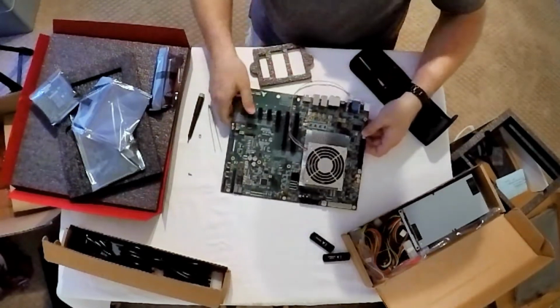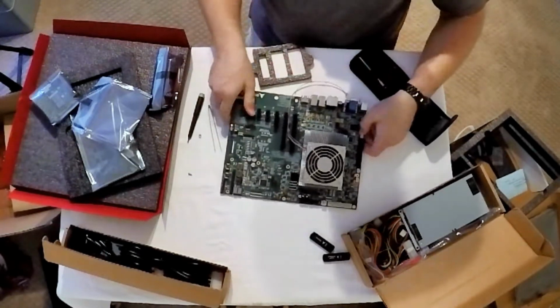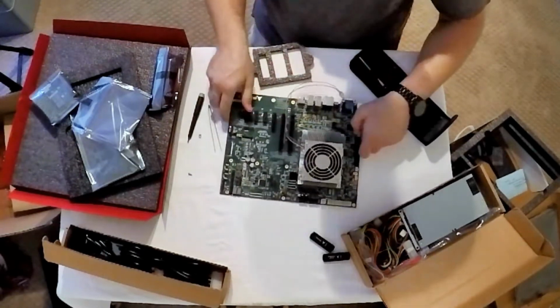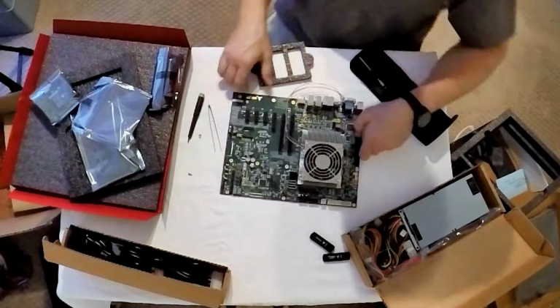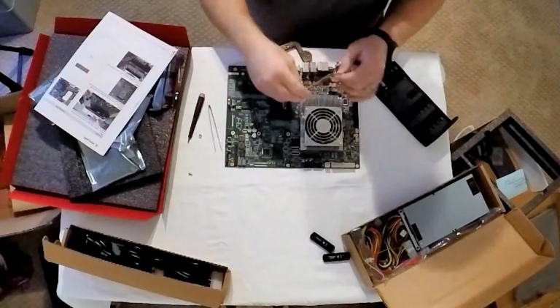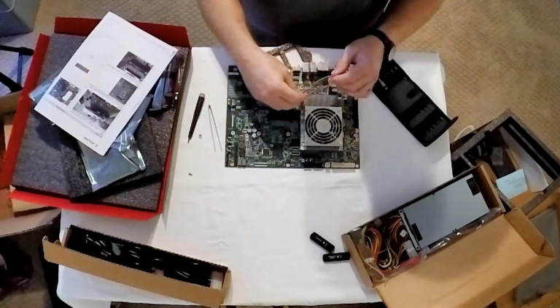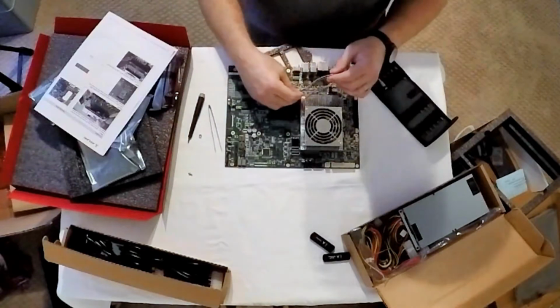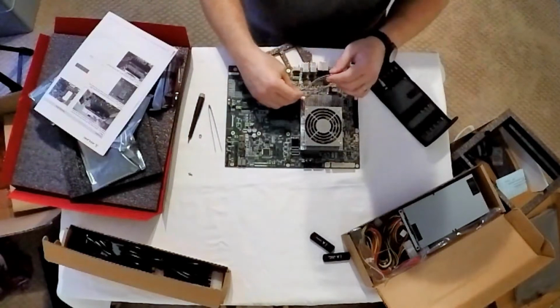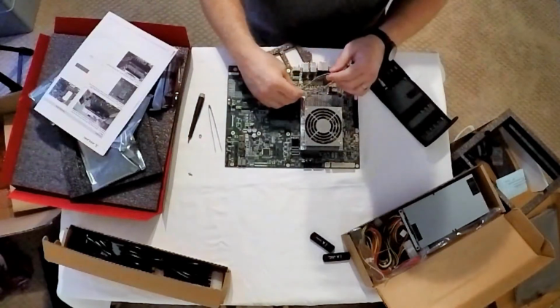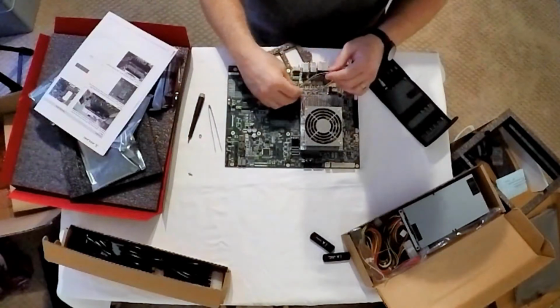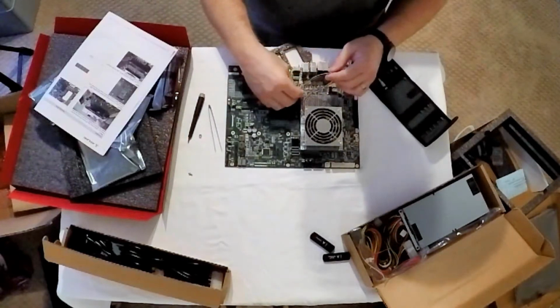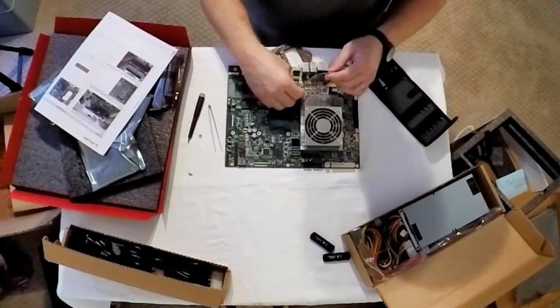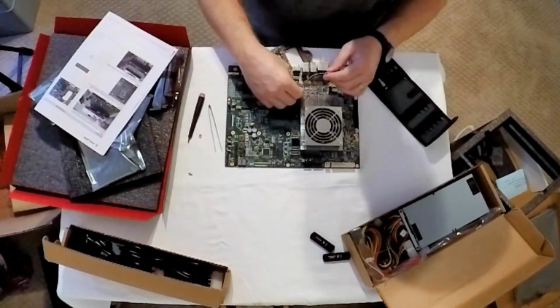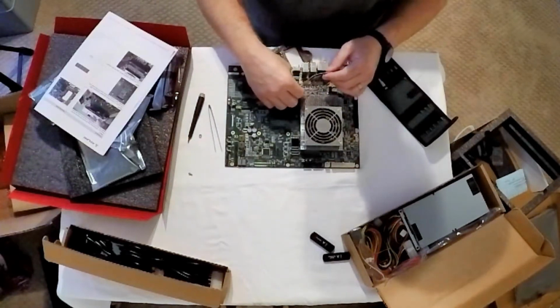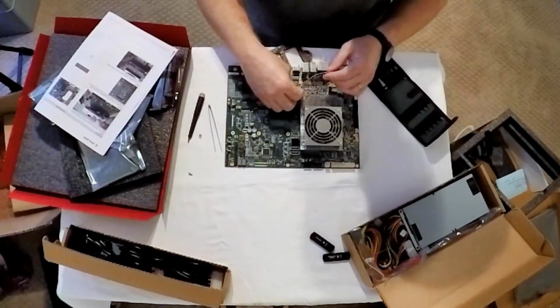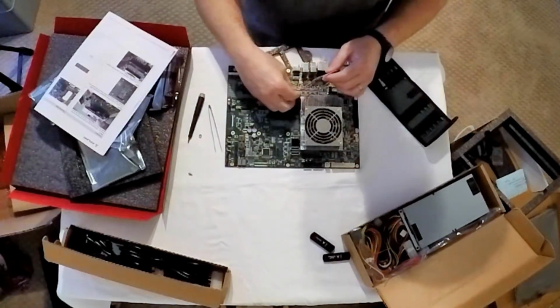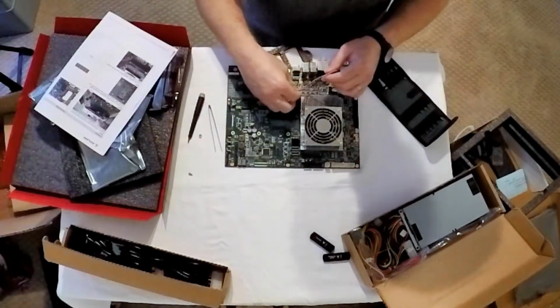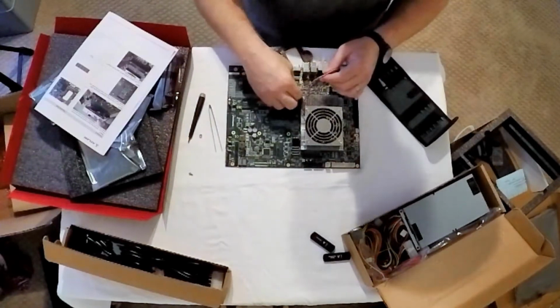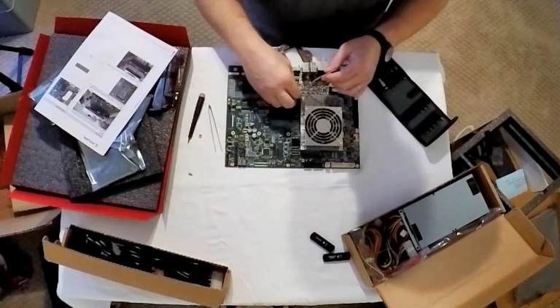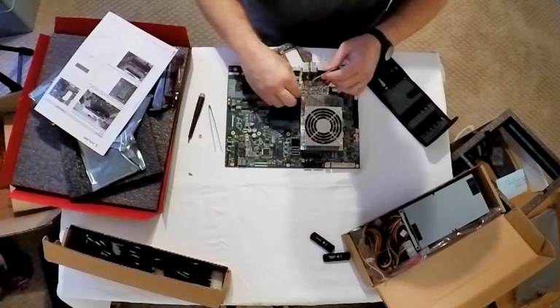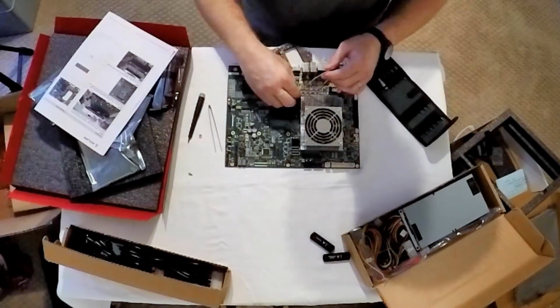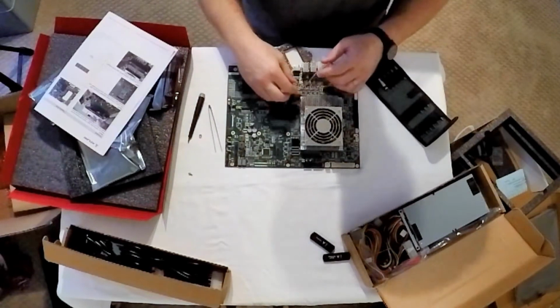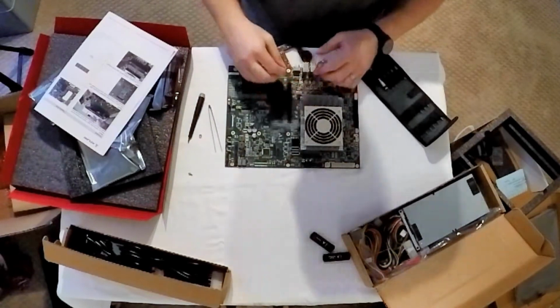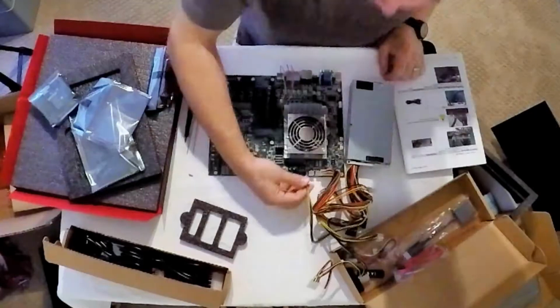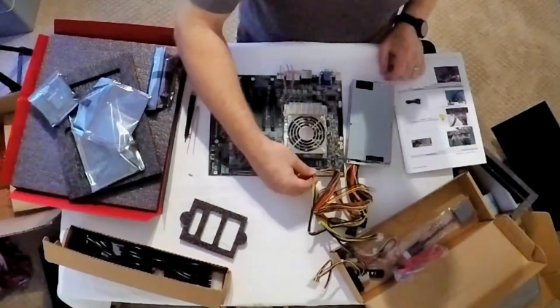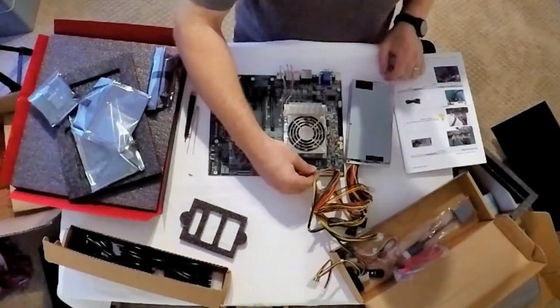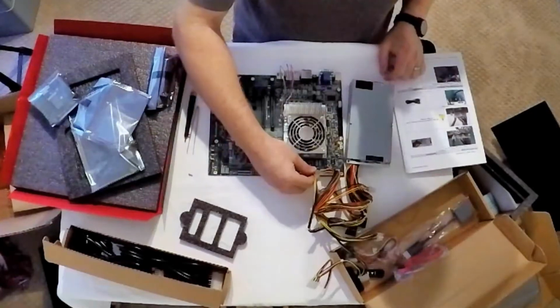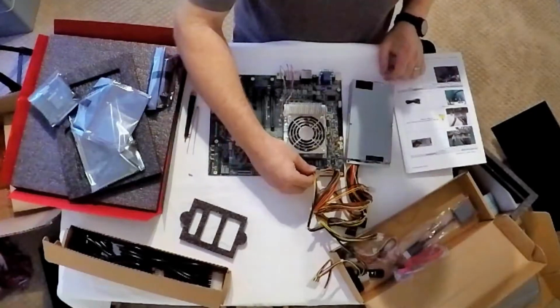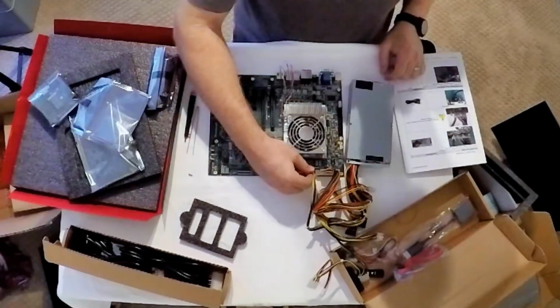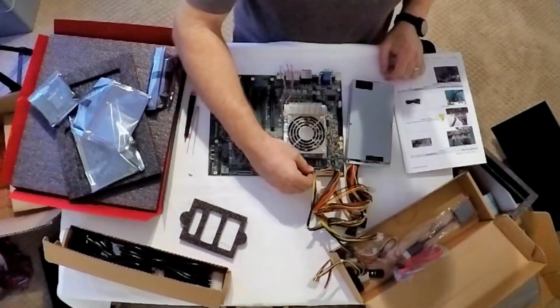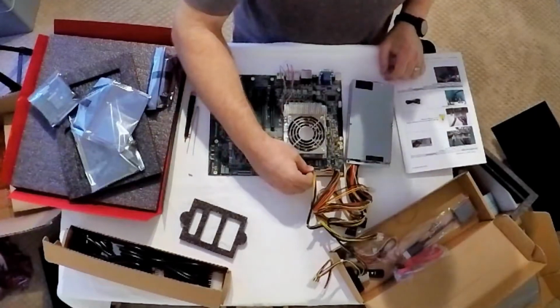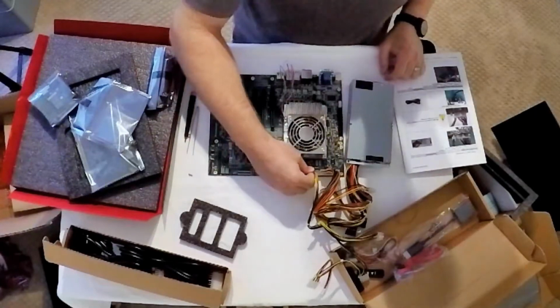The fan was plugged into the appropriate socket on the carrier board, and the power supply was then connected as well.